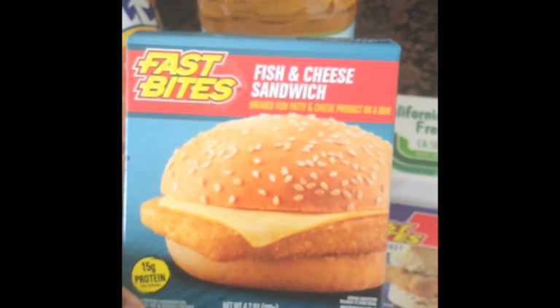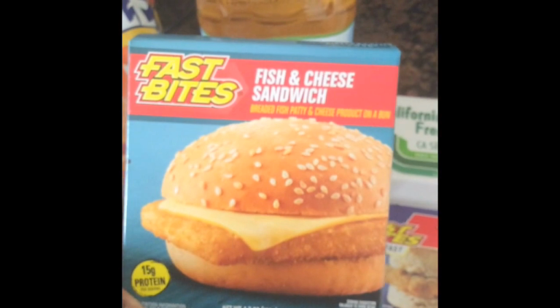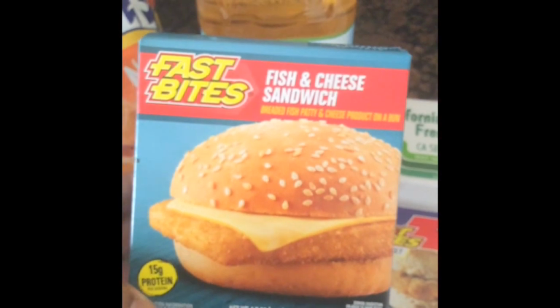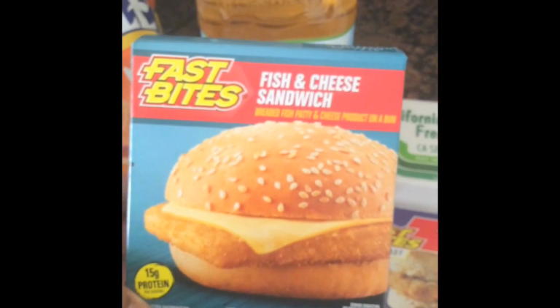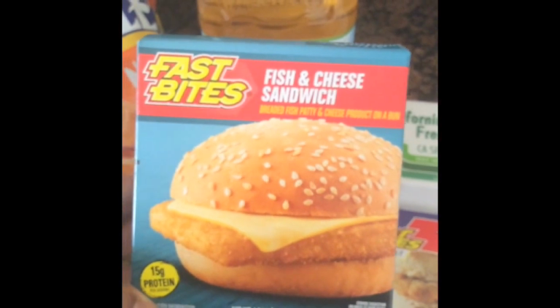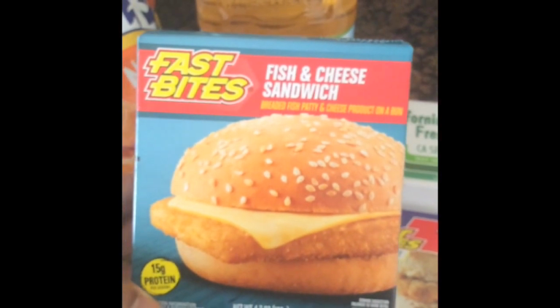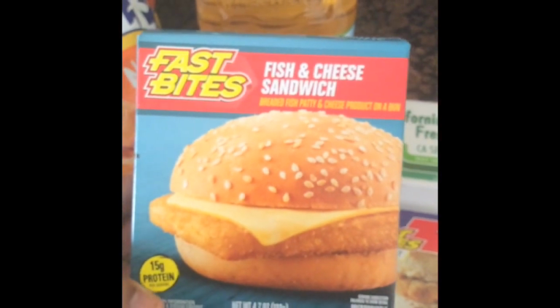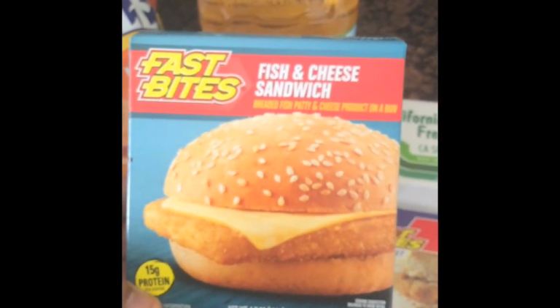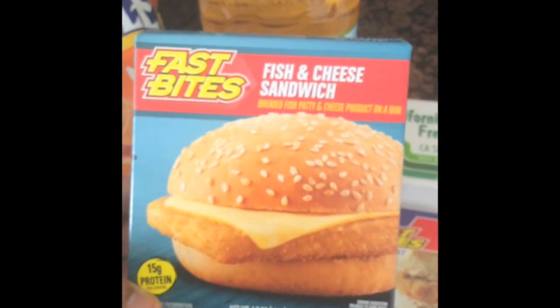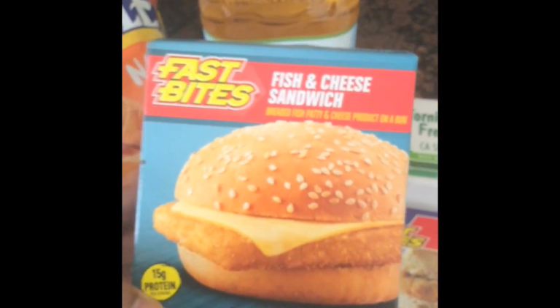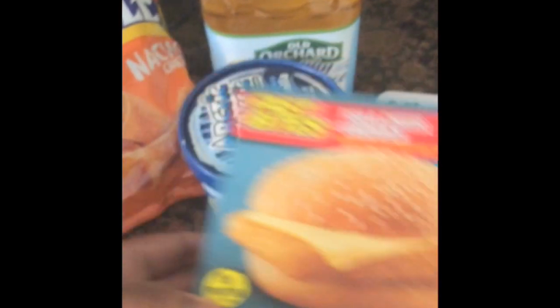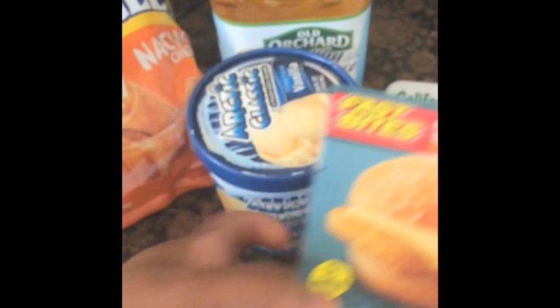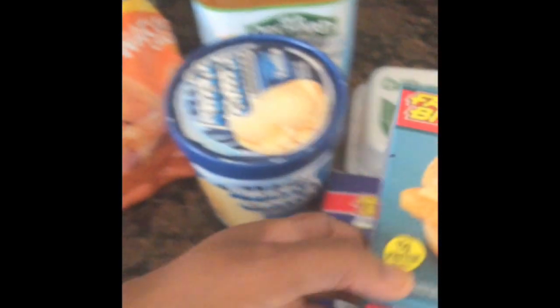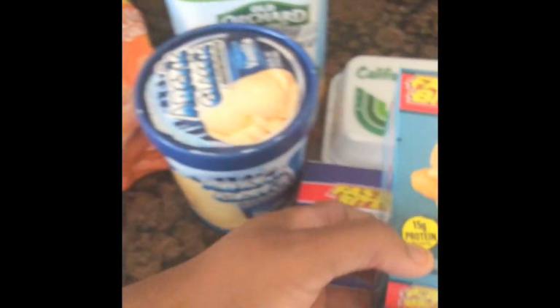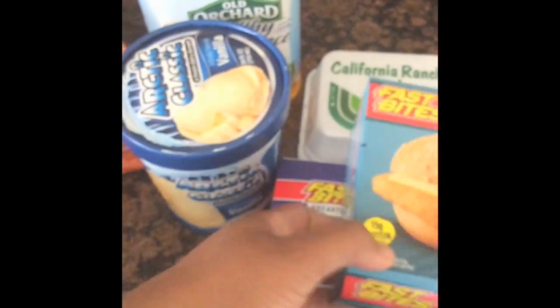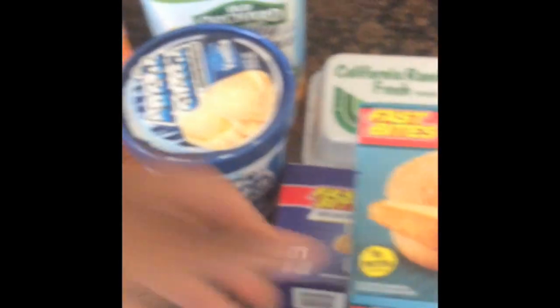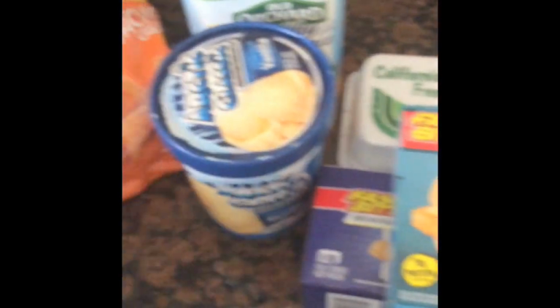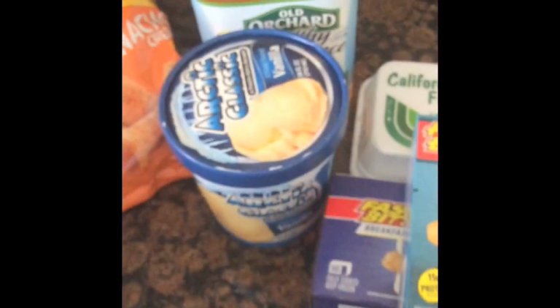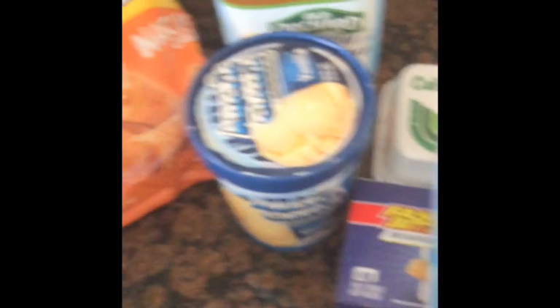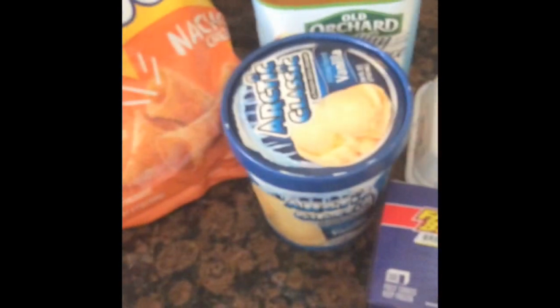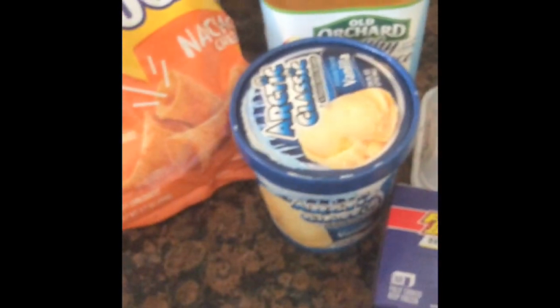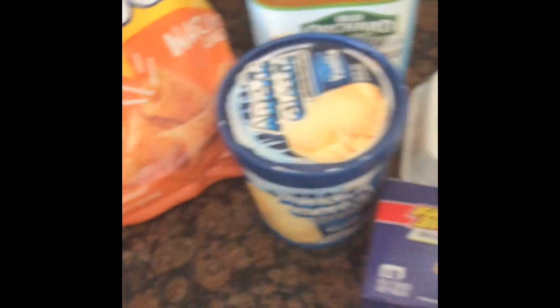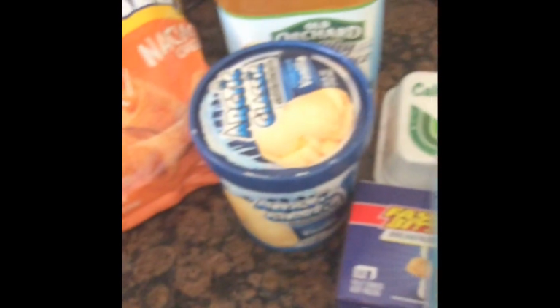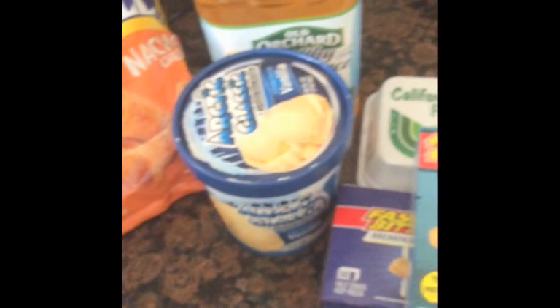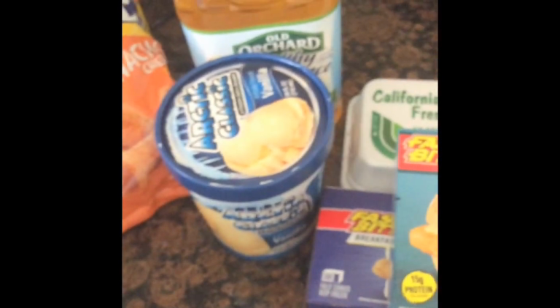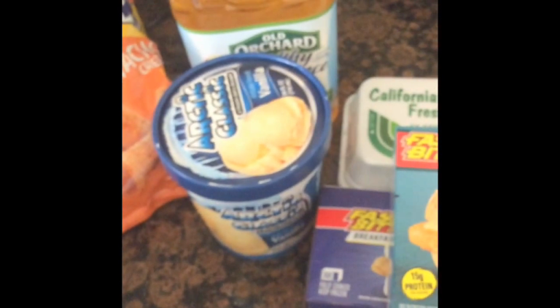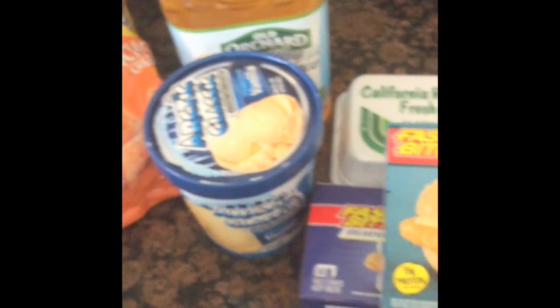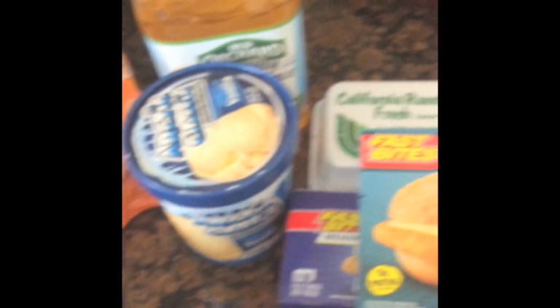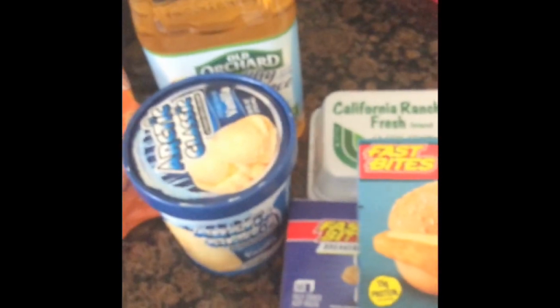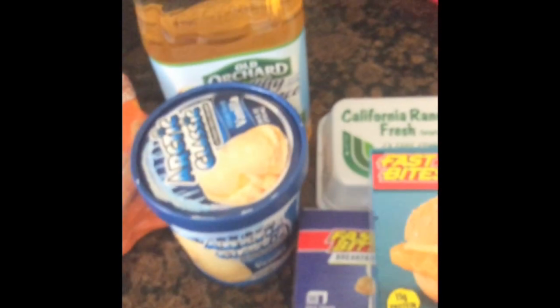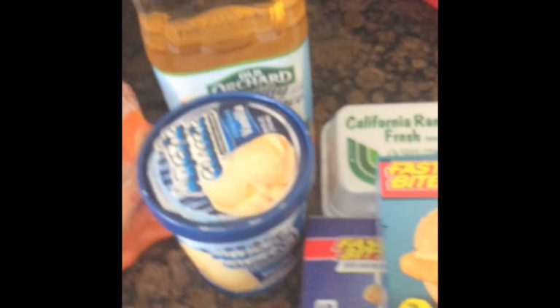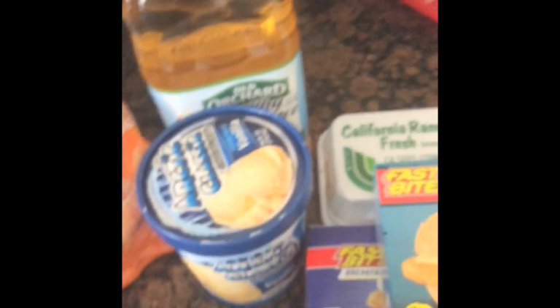I also got this — I've hauled this before and it was good. I went back and got it again because it's a good source of protein: 15 grams of protein right there.